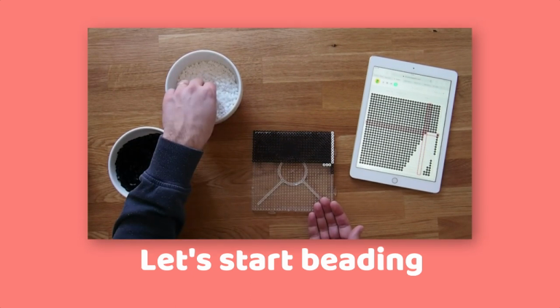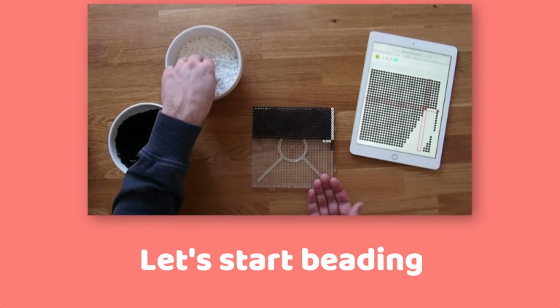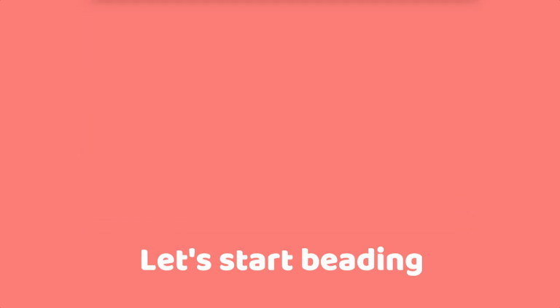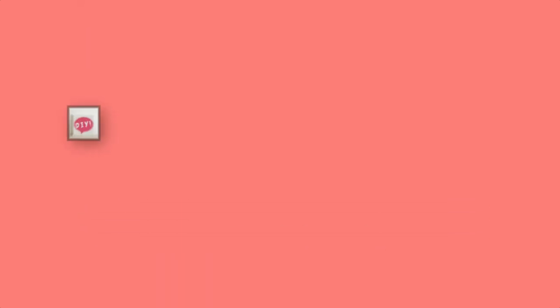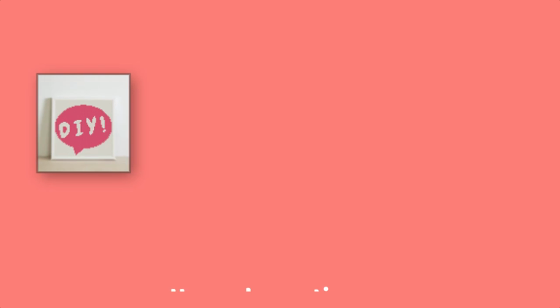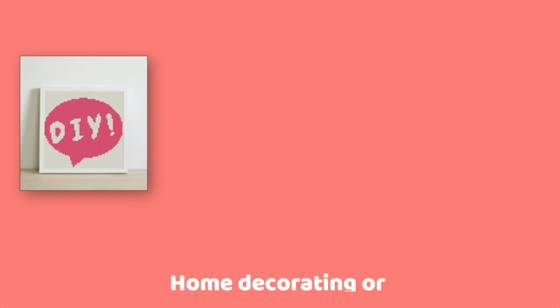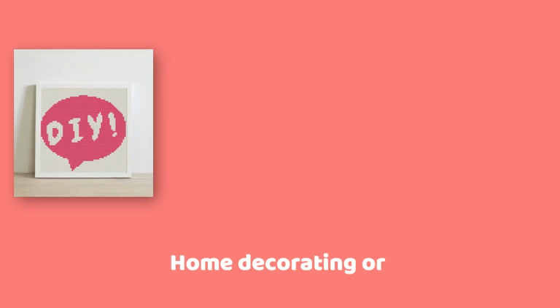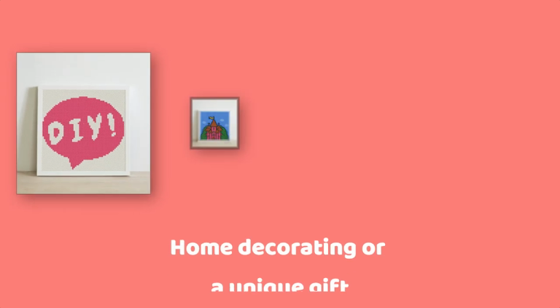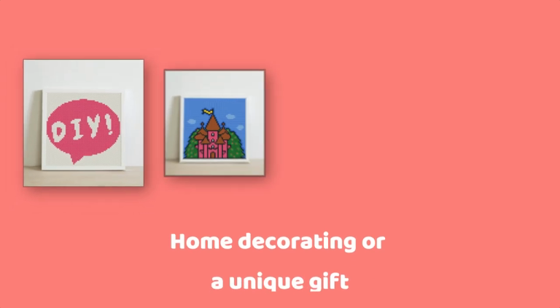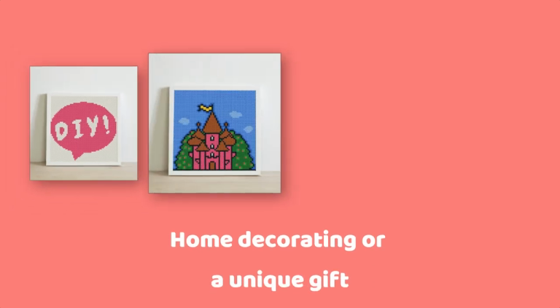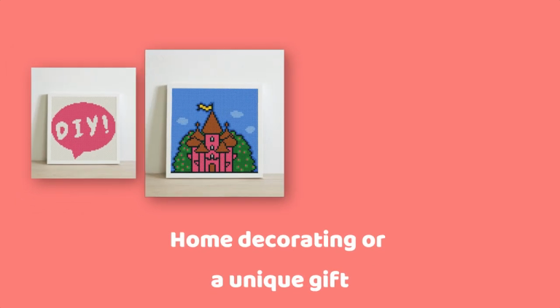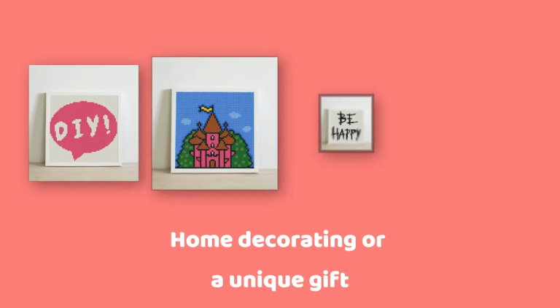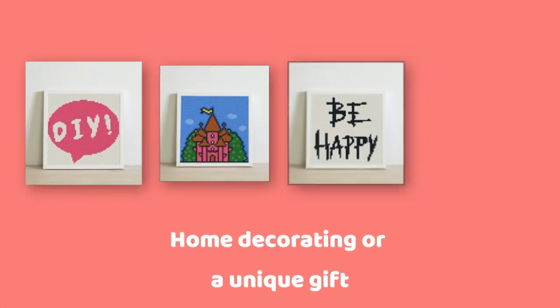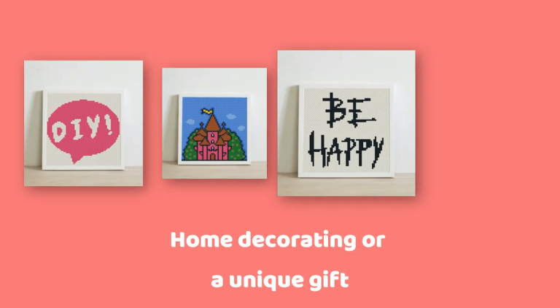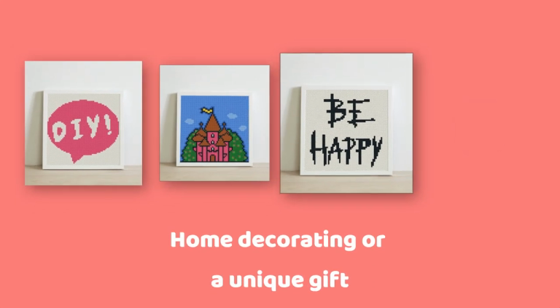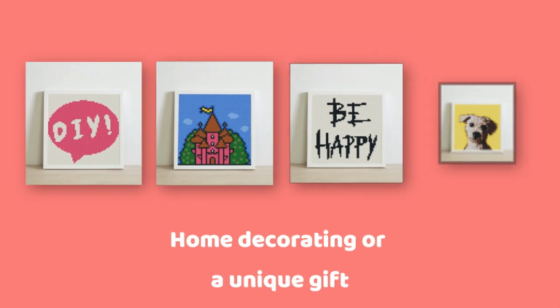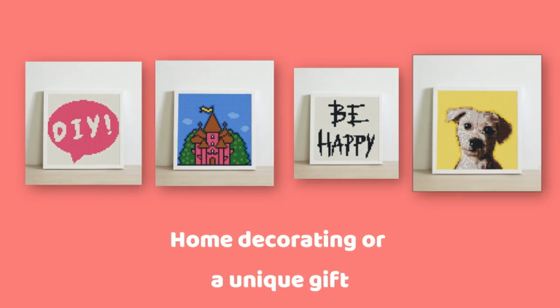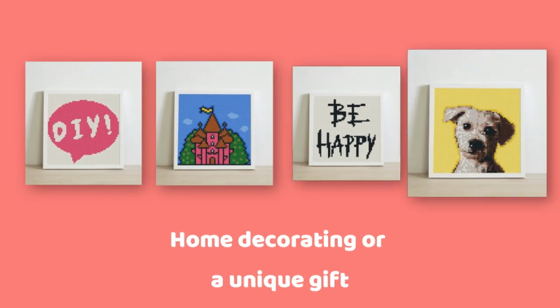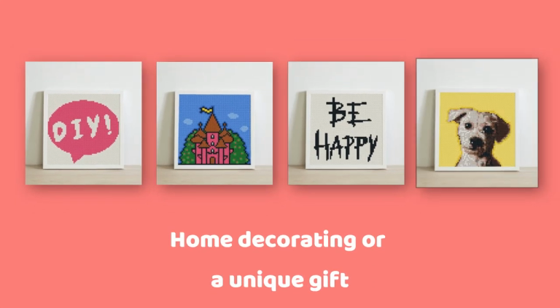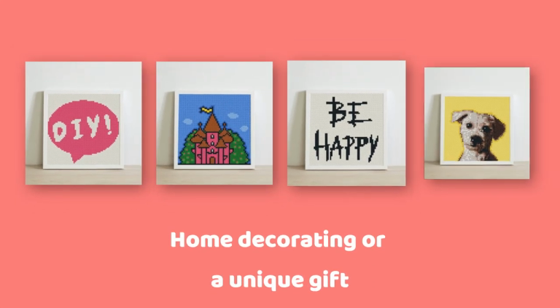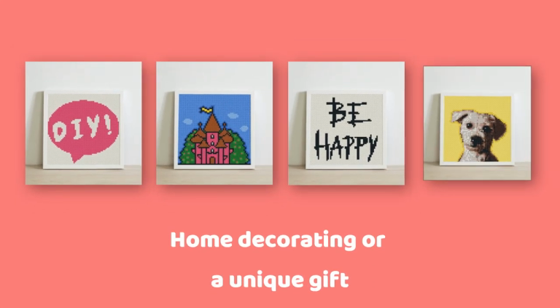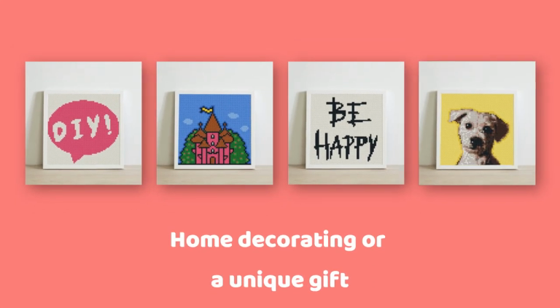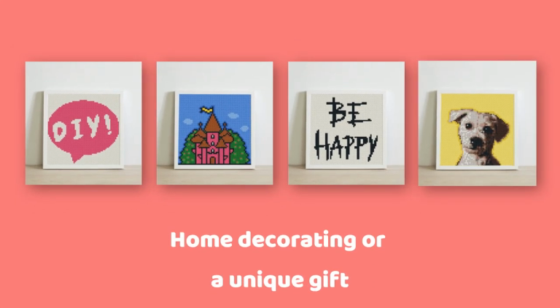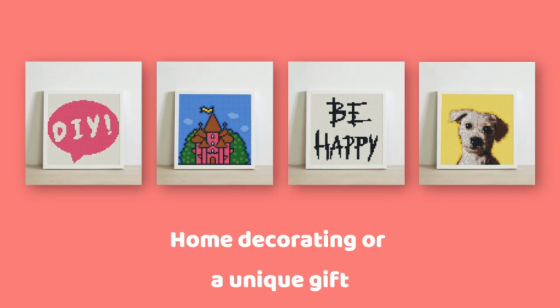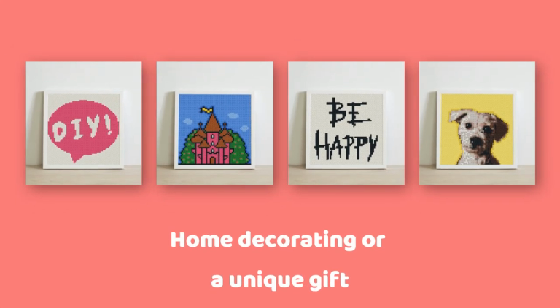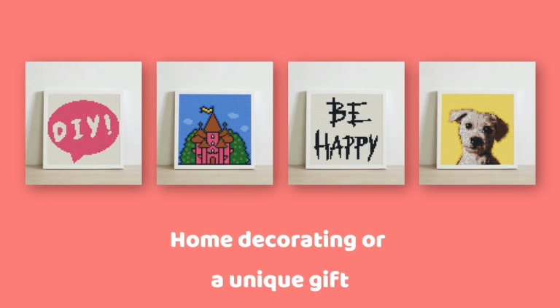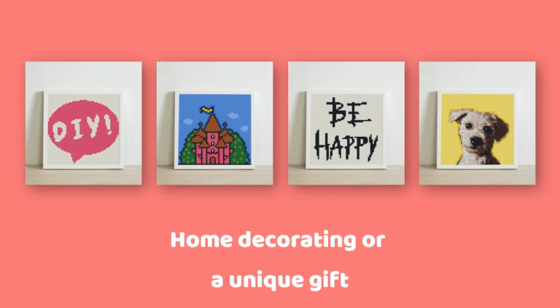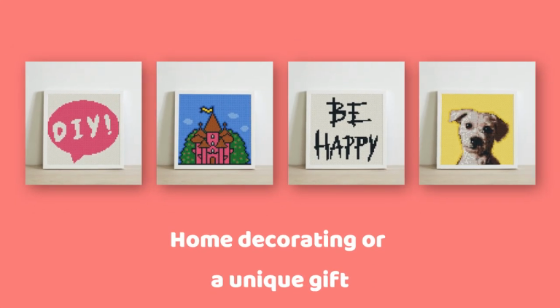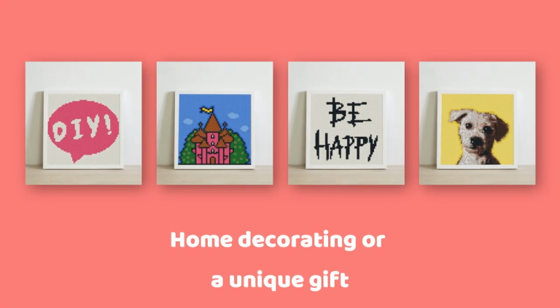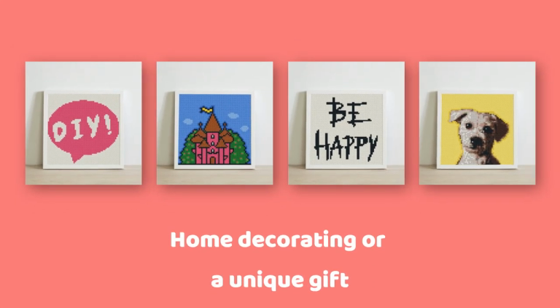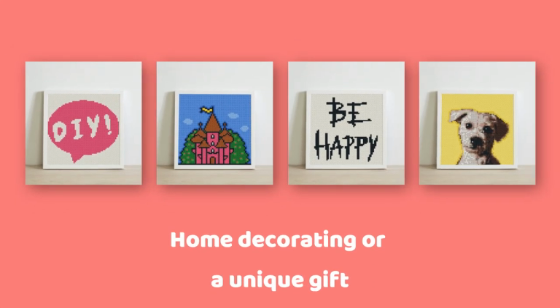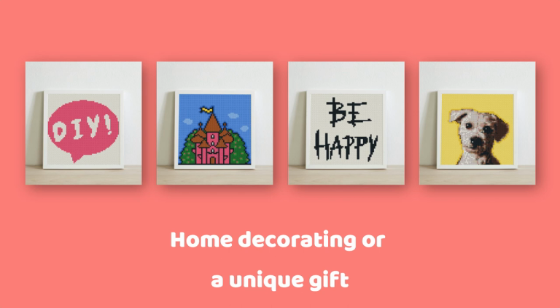The finished bead art can be used for home decoration or to give away as a unique gift to family and friends.